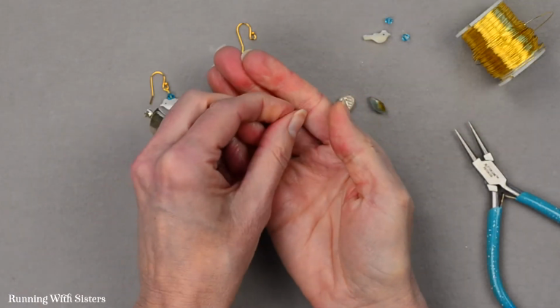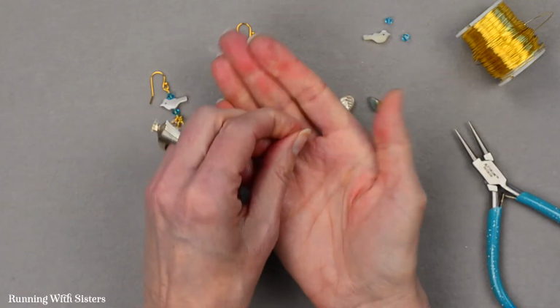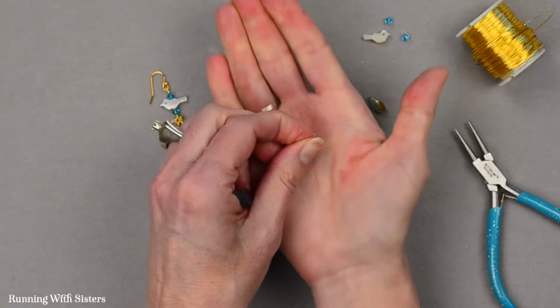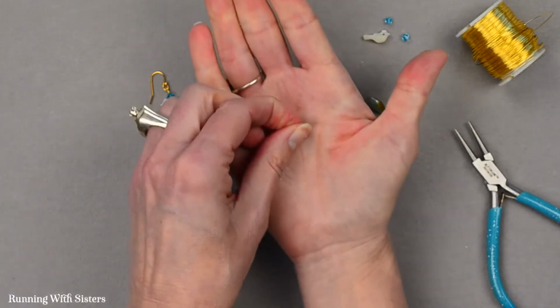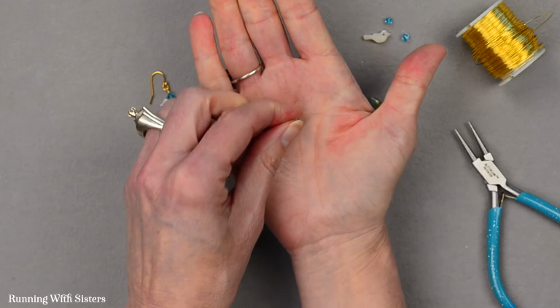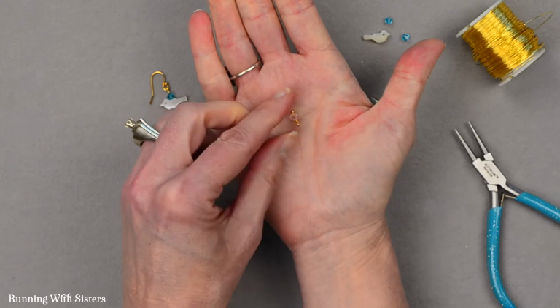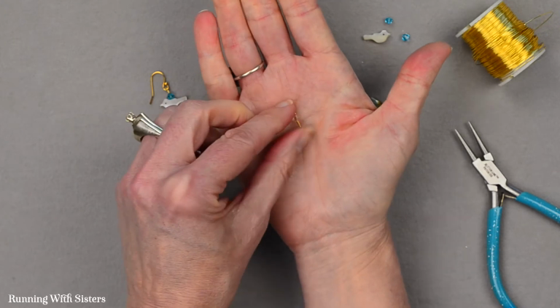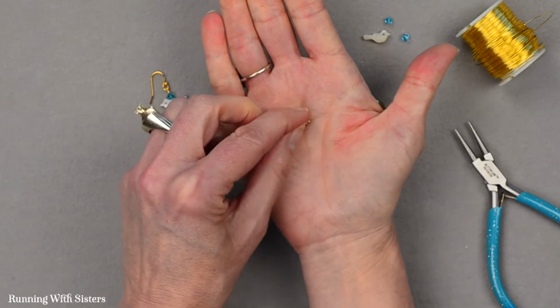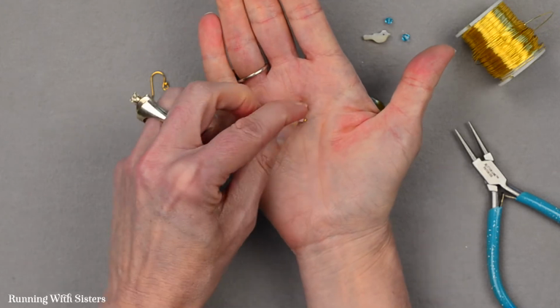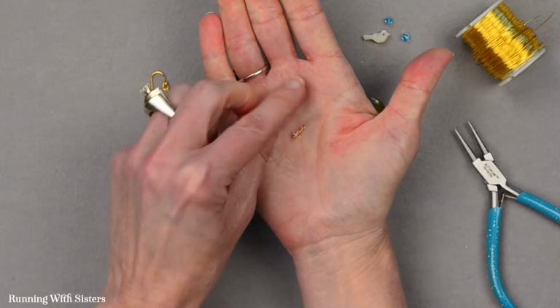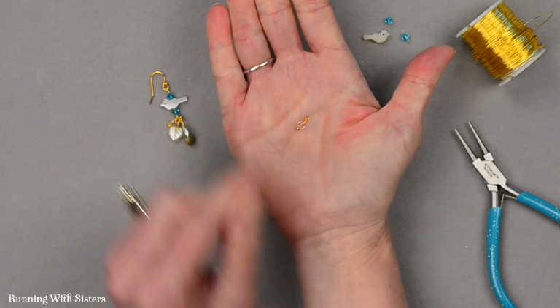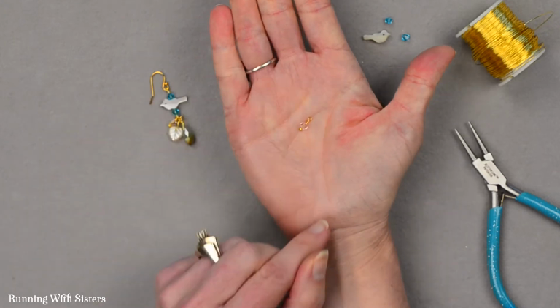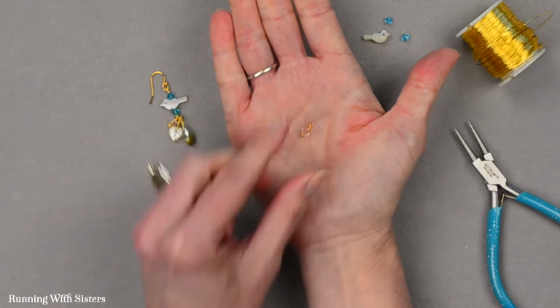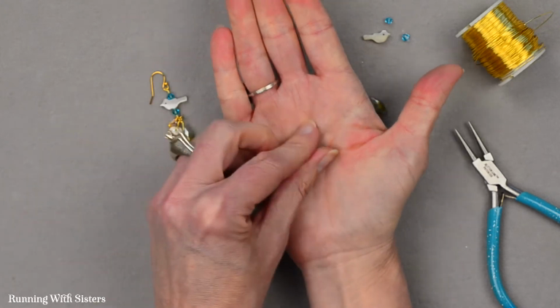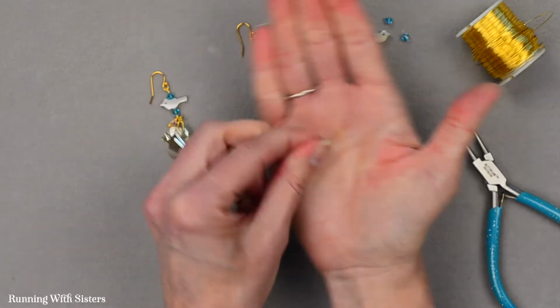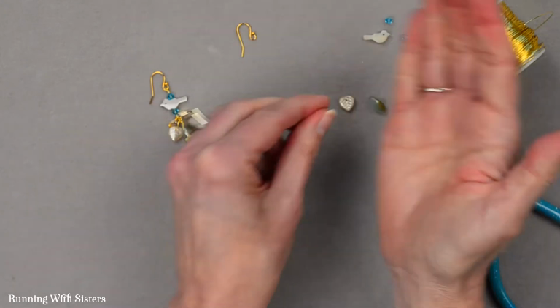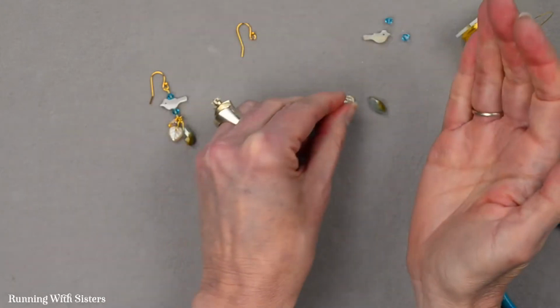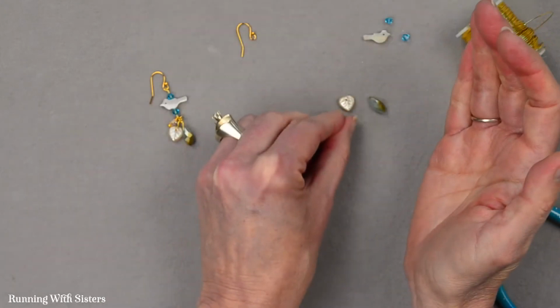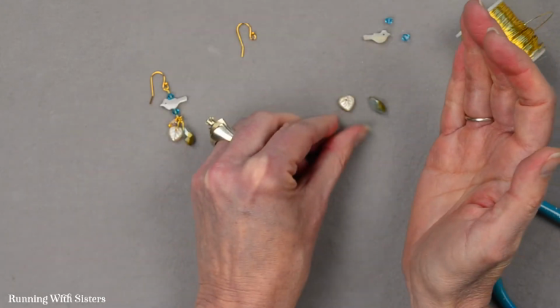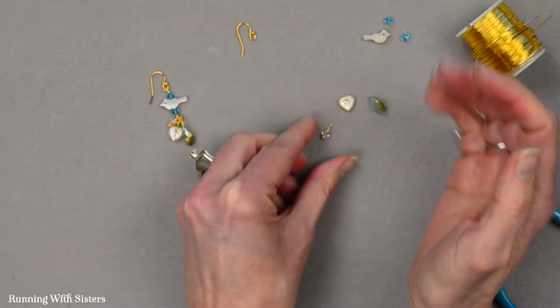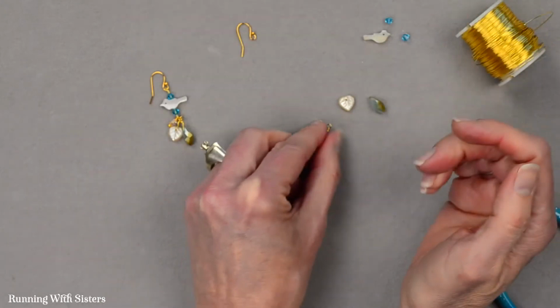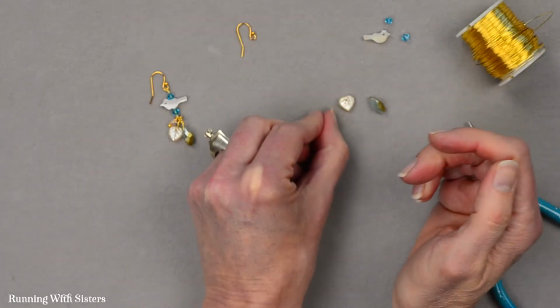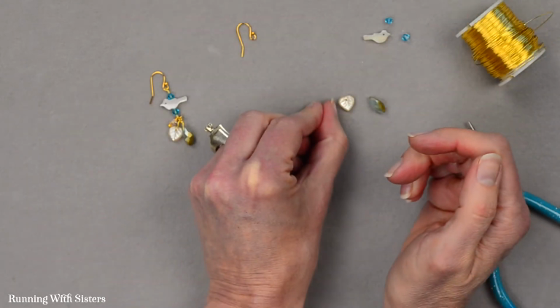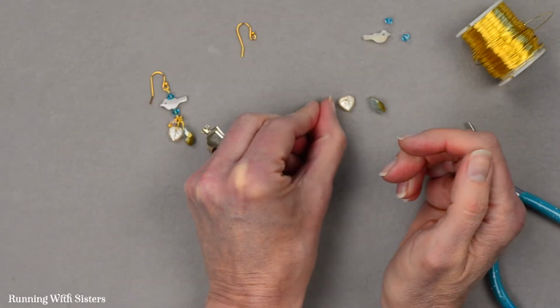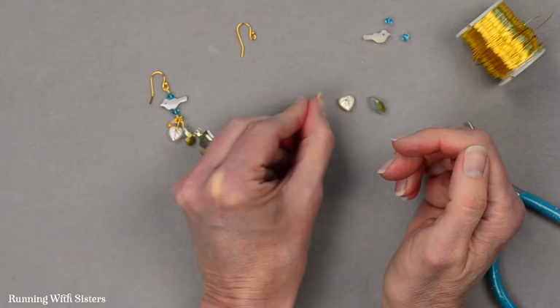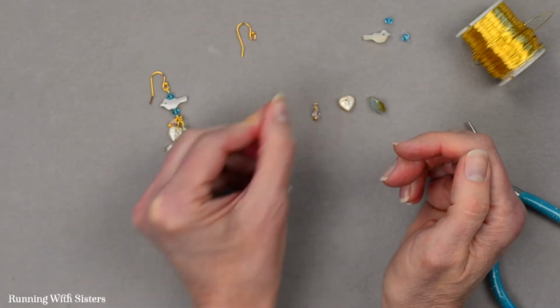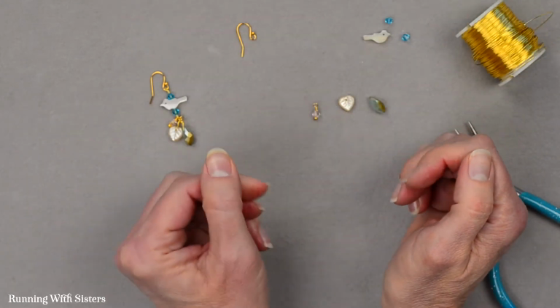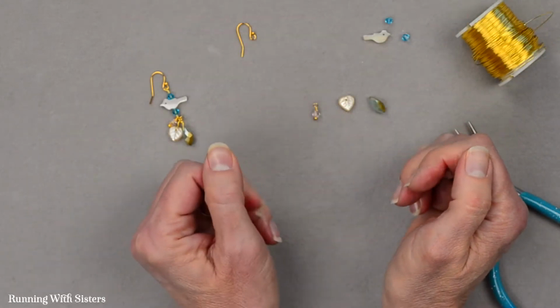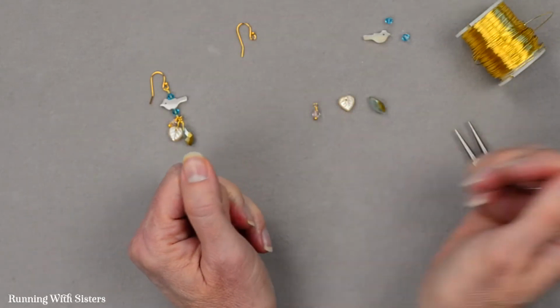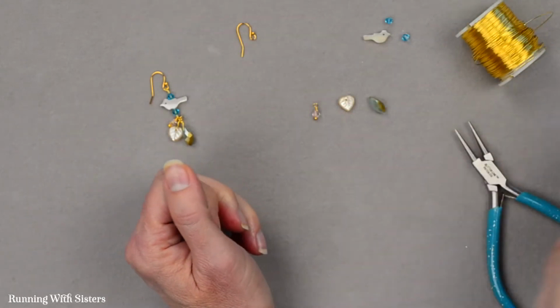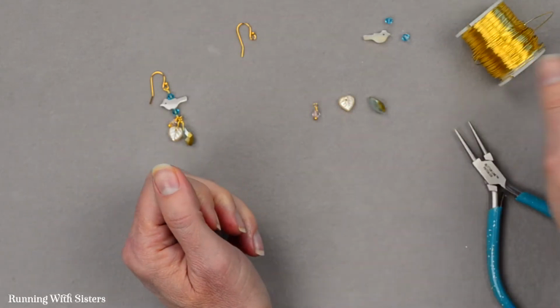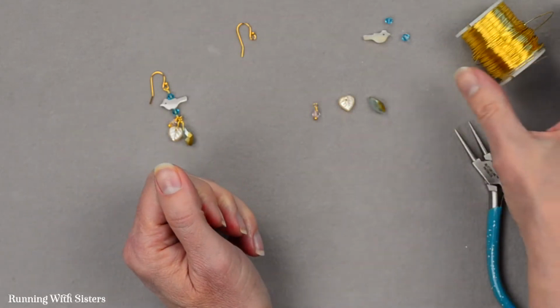And there's our first little beaded component. We're going to make two more of our little dangling components.